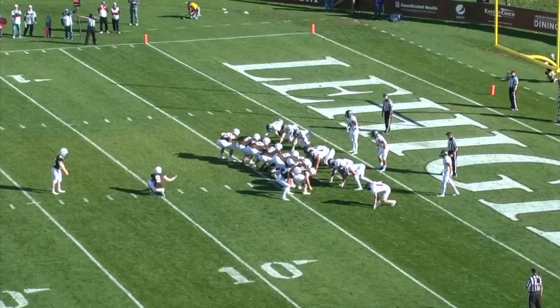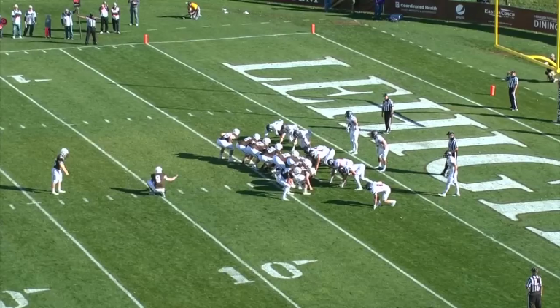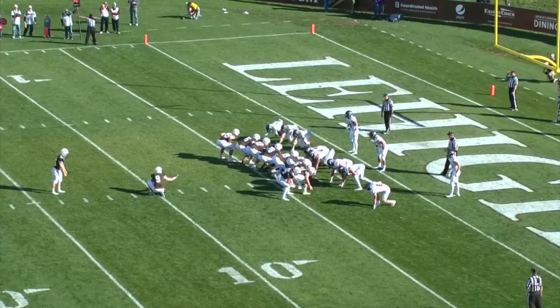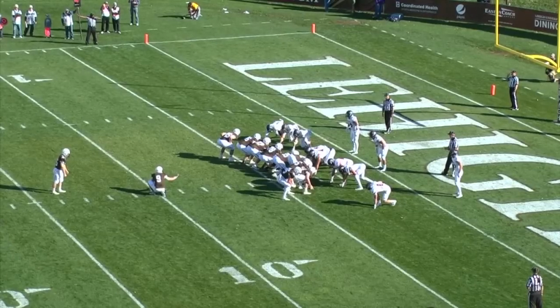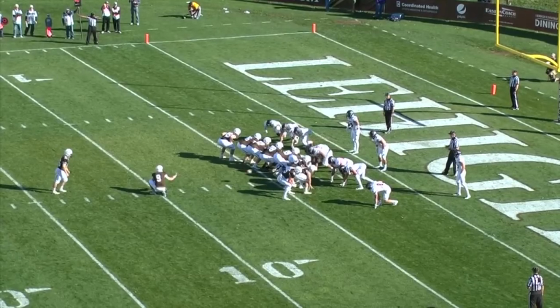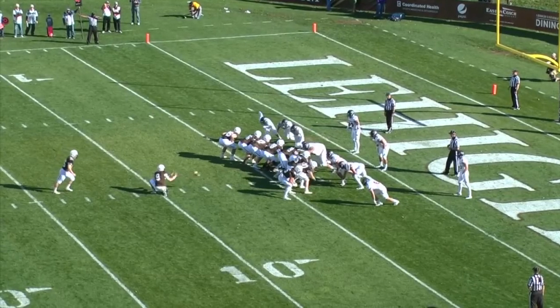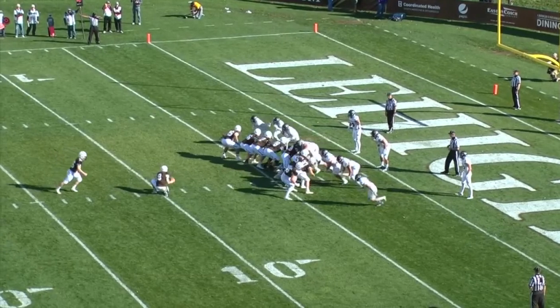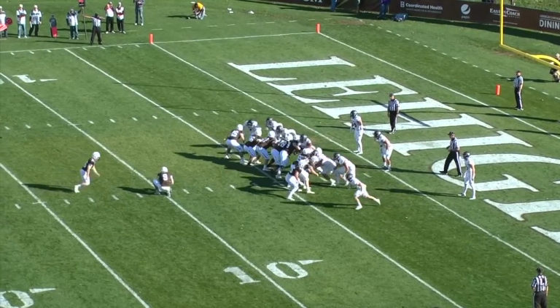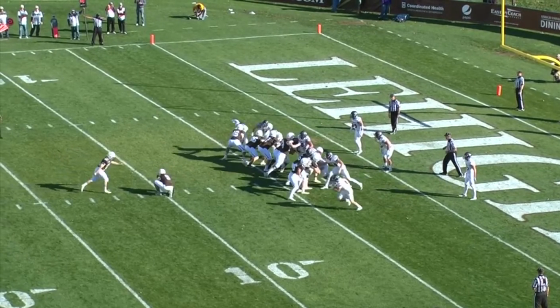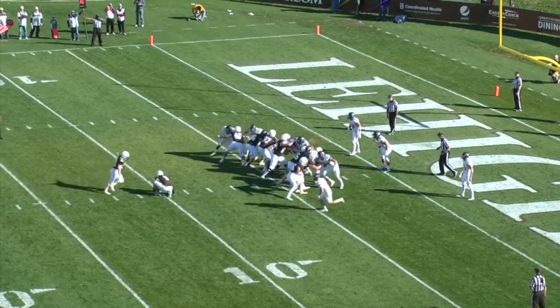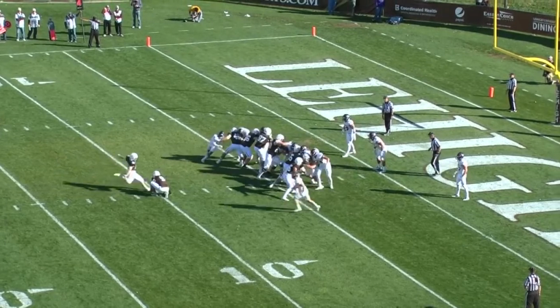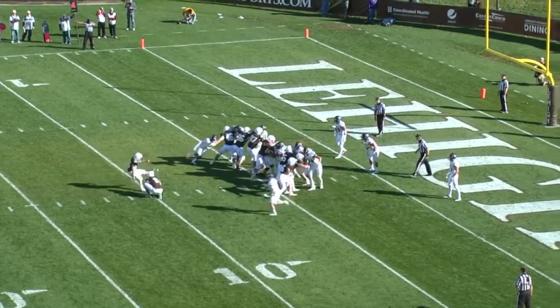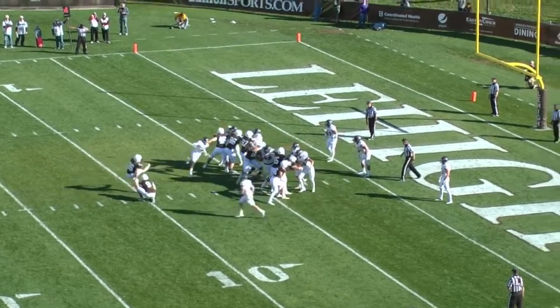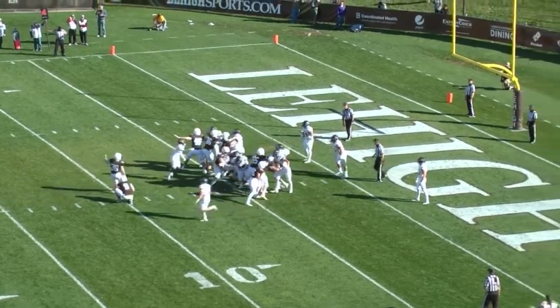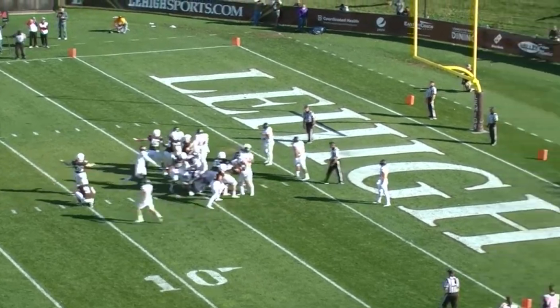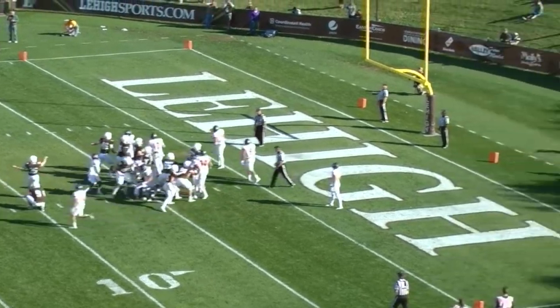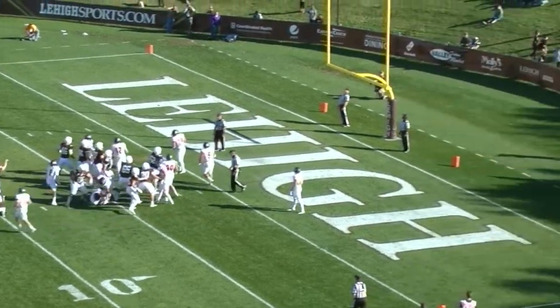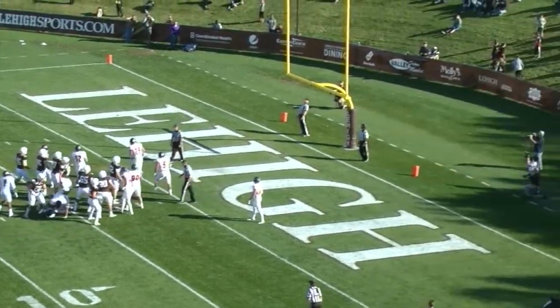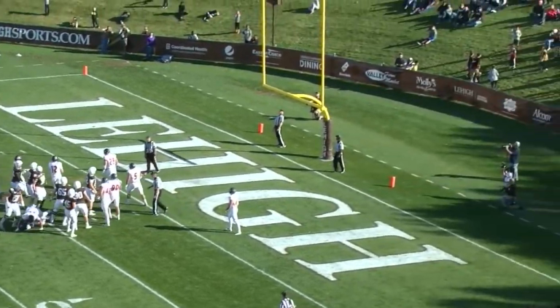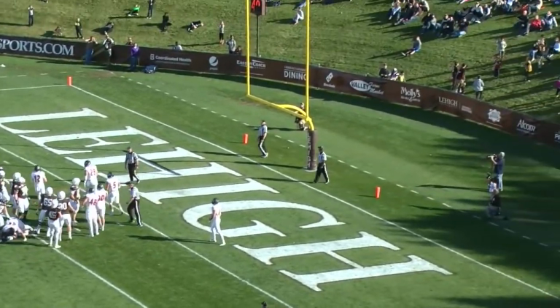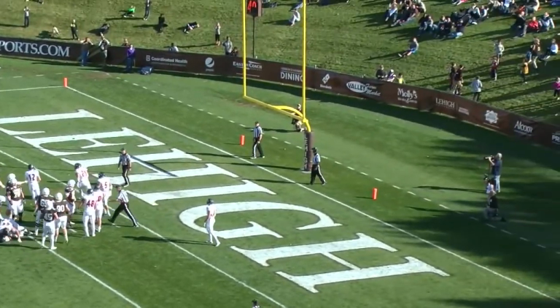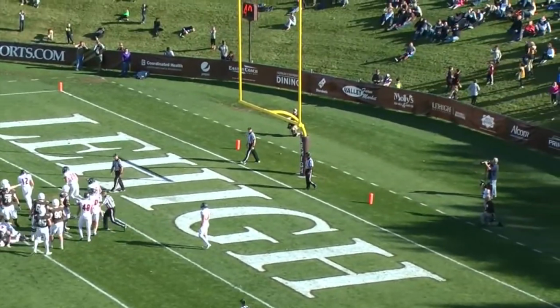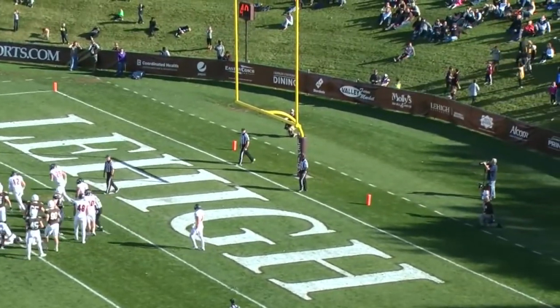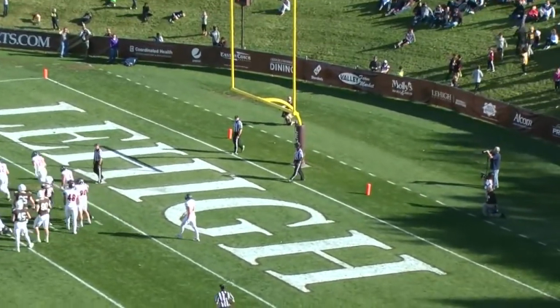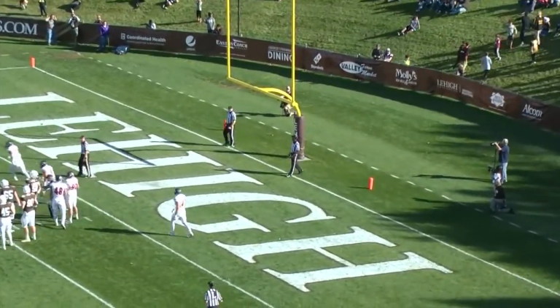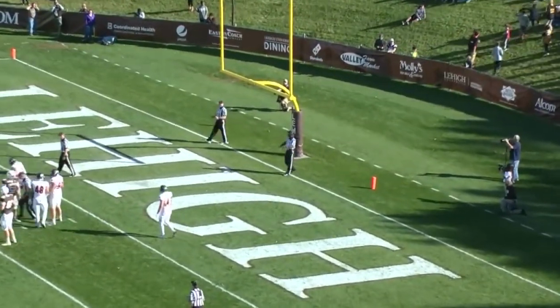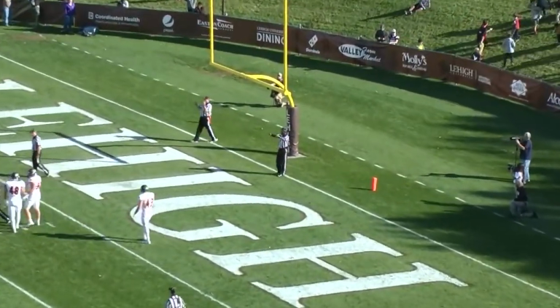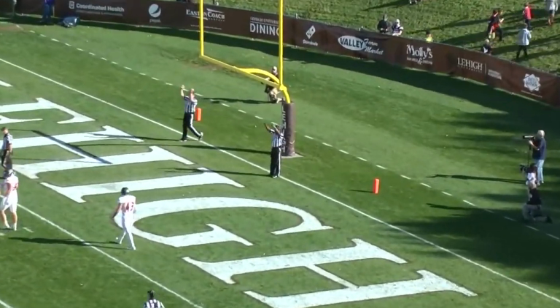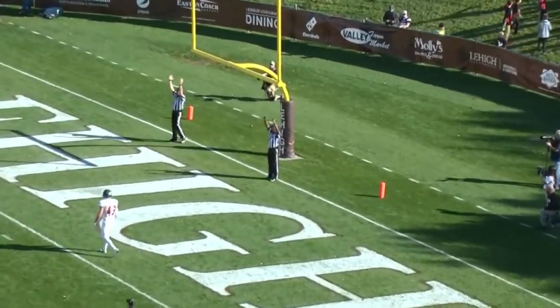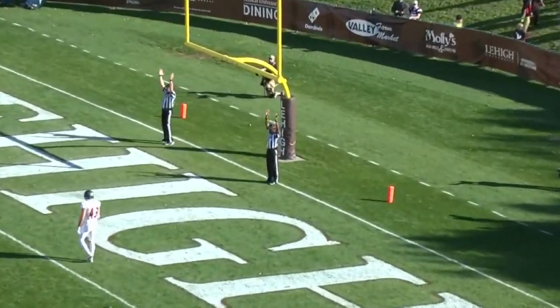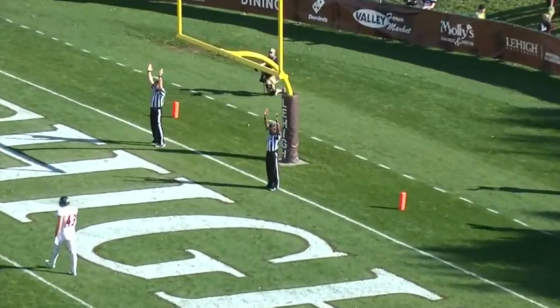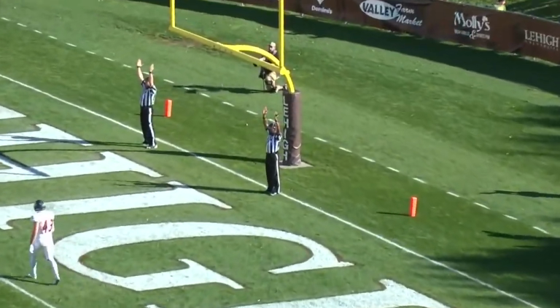It will be a 20-yard field goal, and Misch is going to easily get it through the uprights. Good.